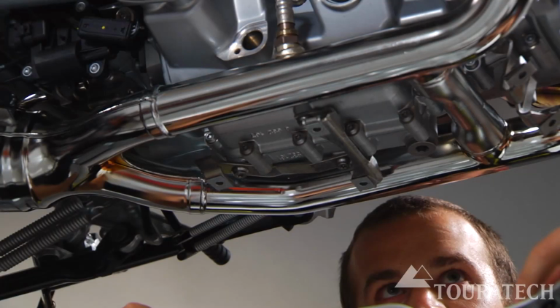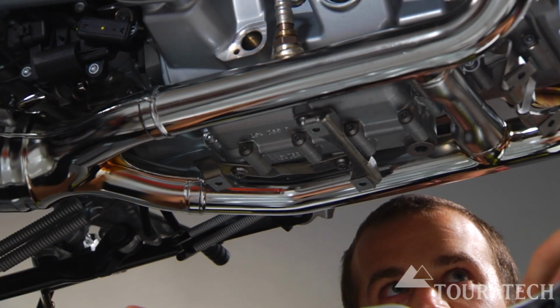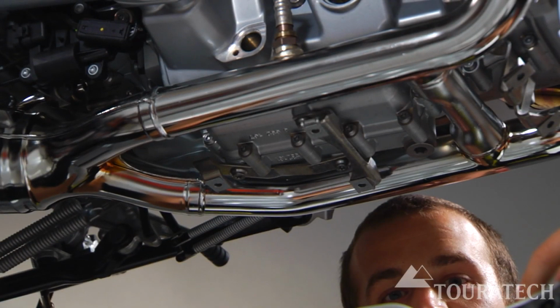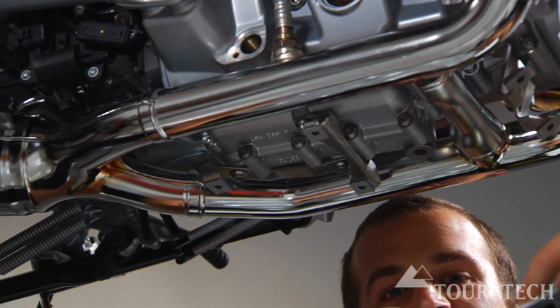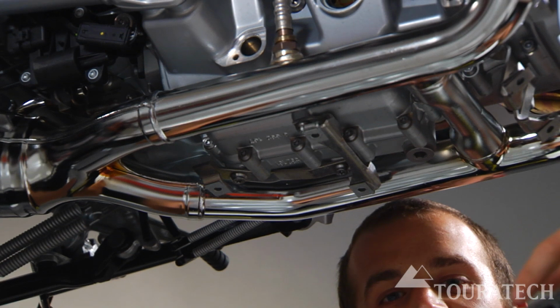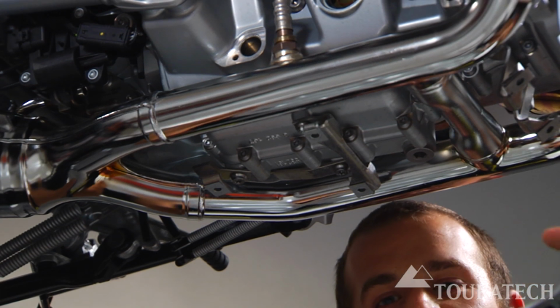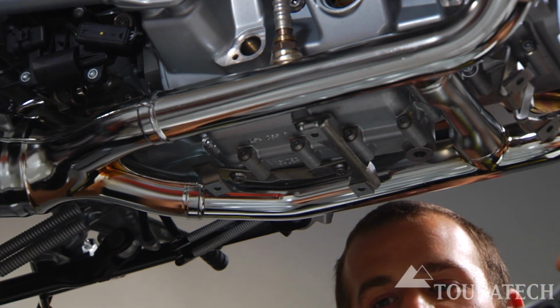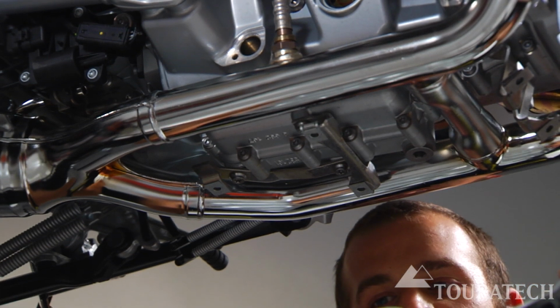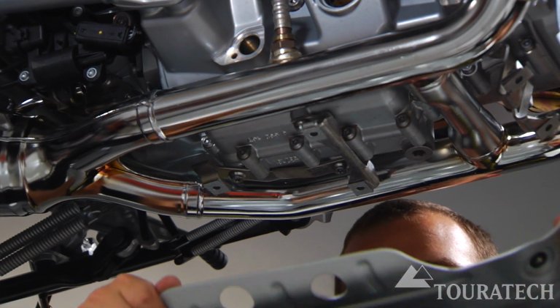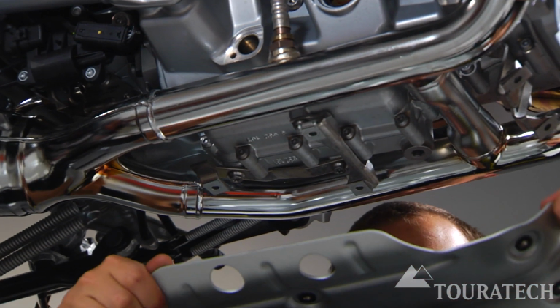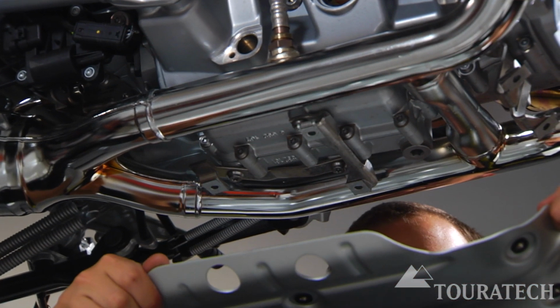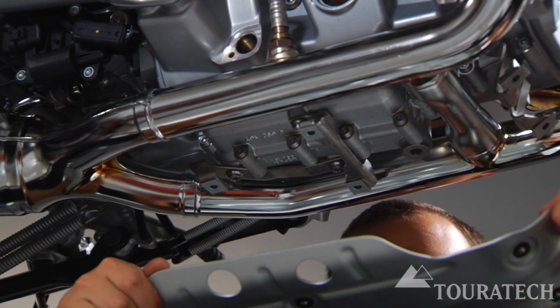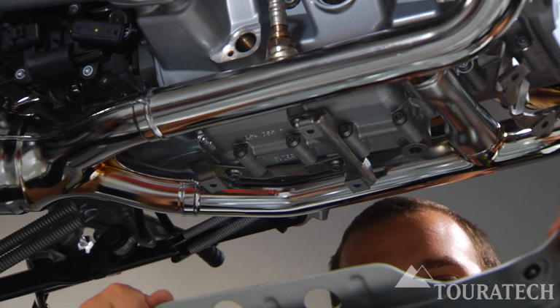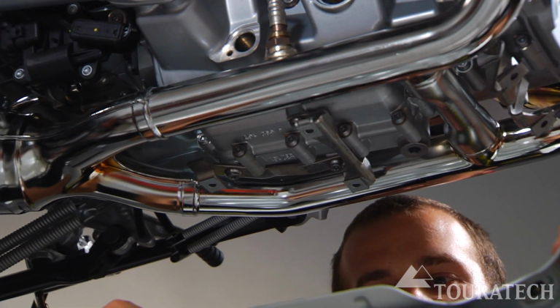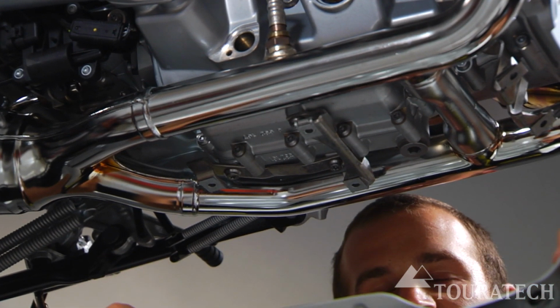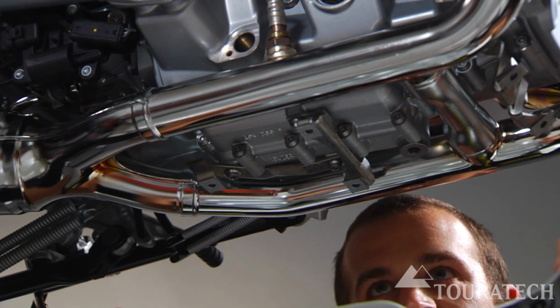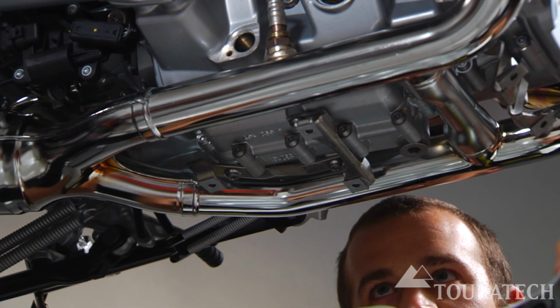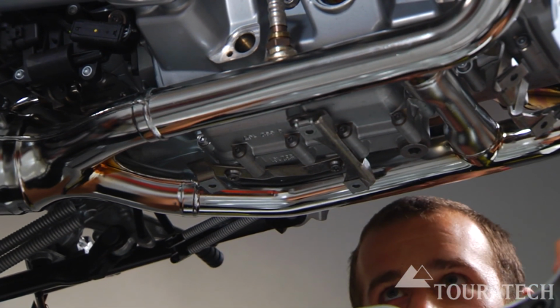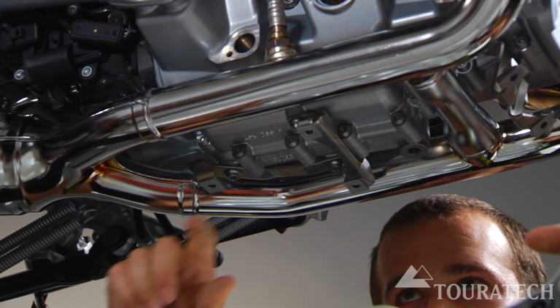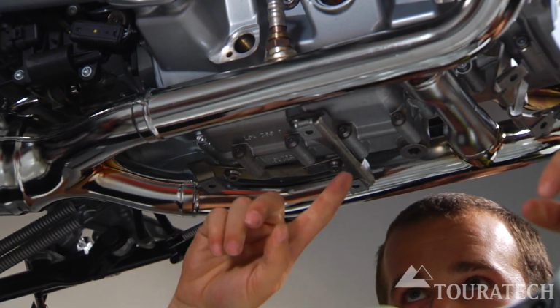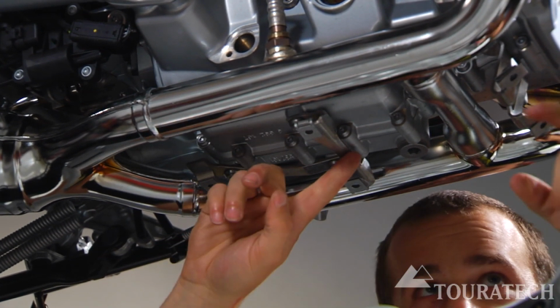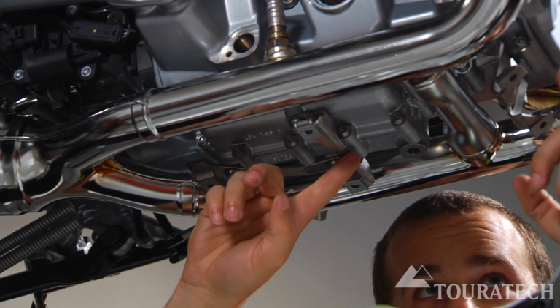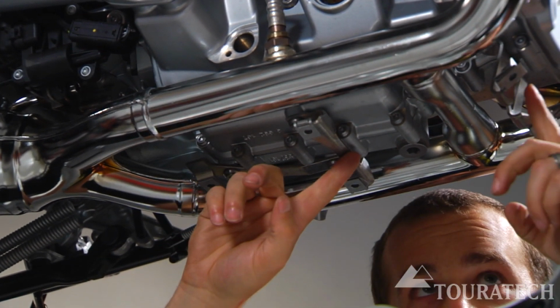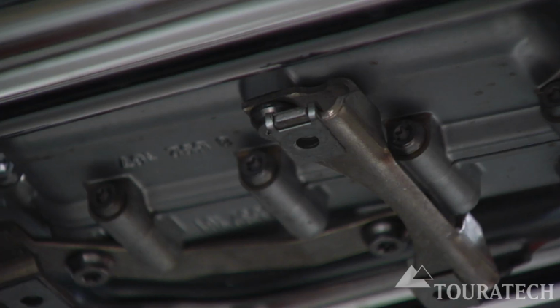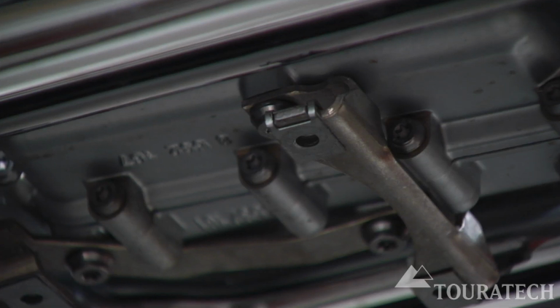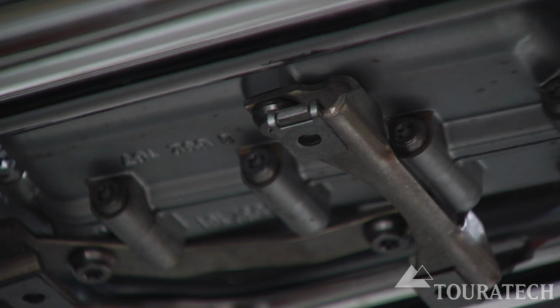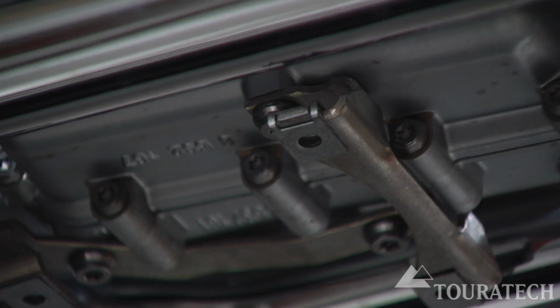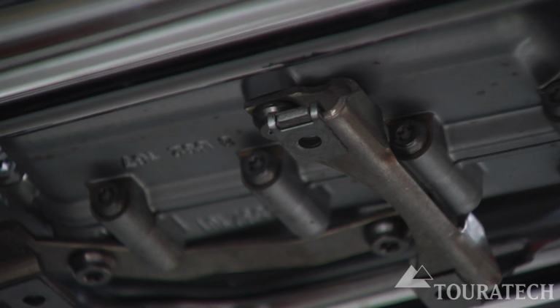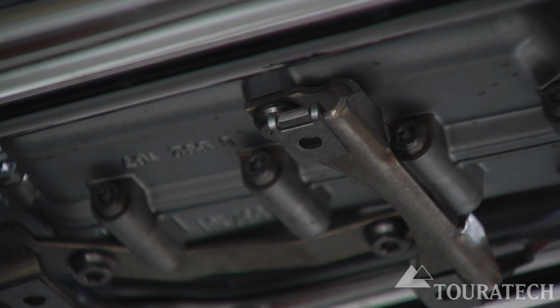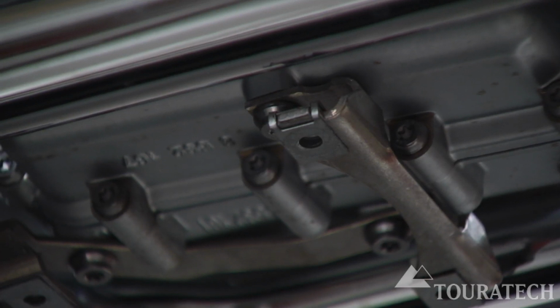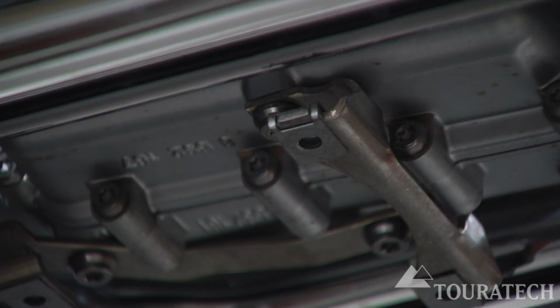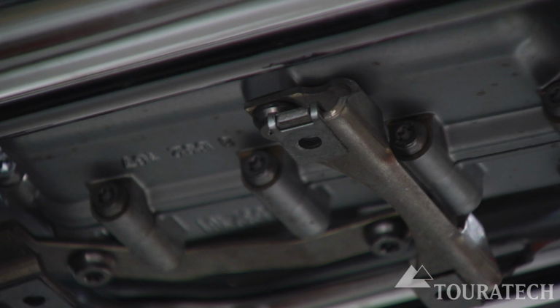The first thing to do is remove the stock skid plate from the bike. Be sure to leave all the brackets in place on the underside of the engine.